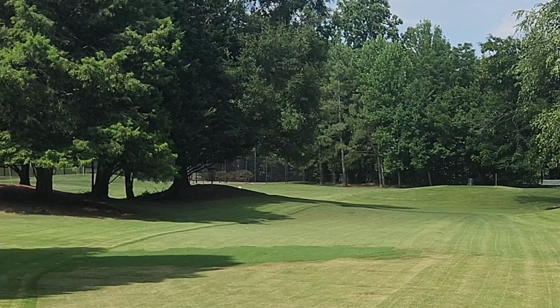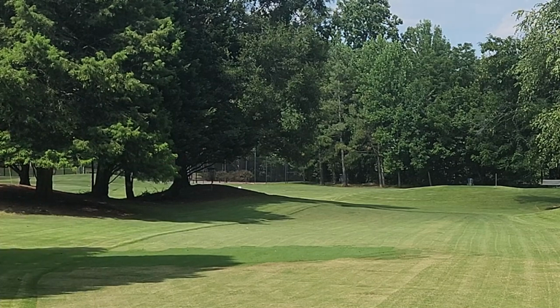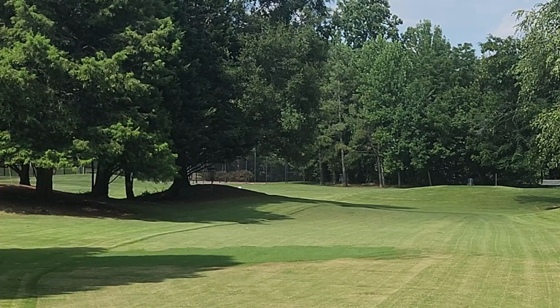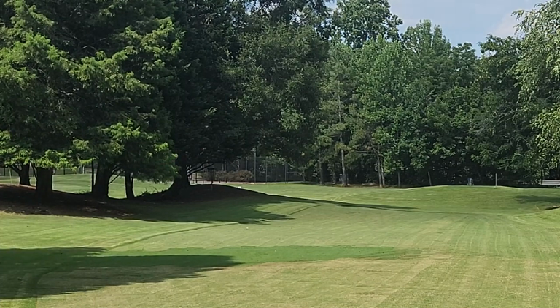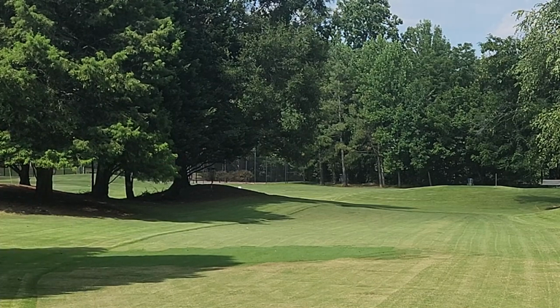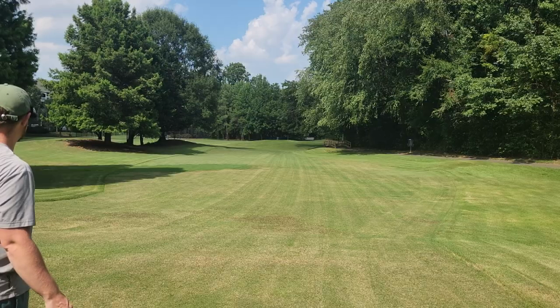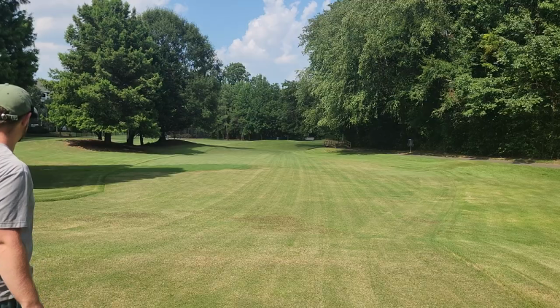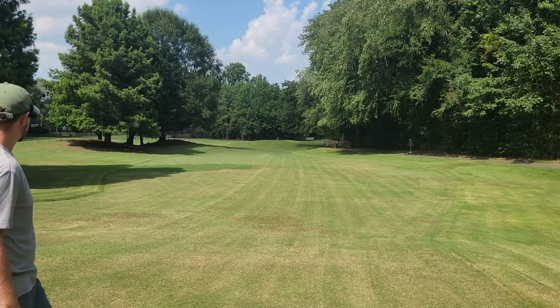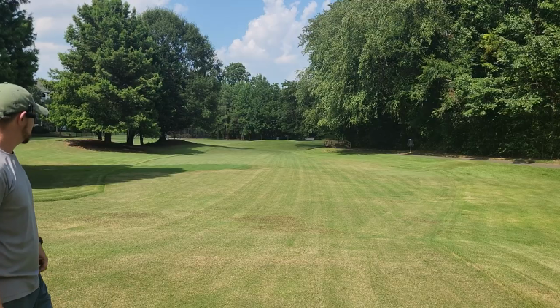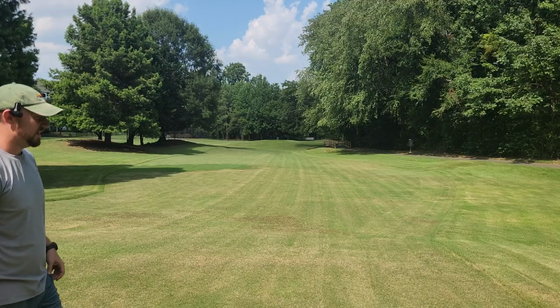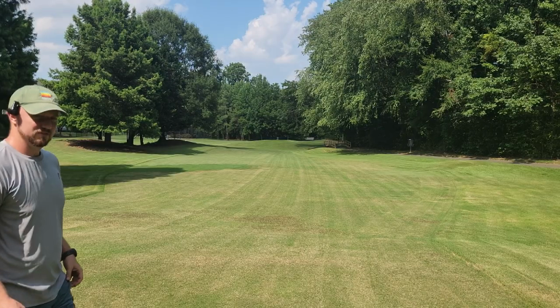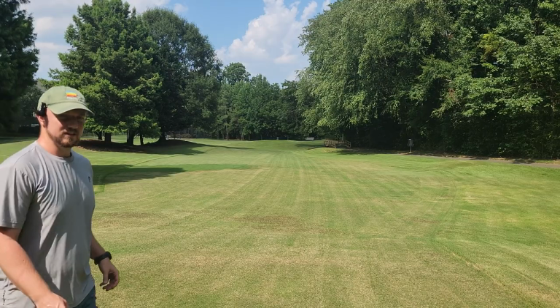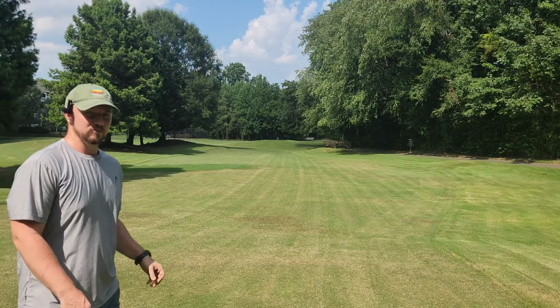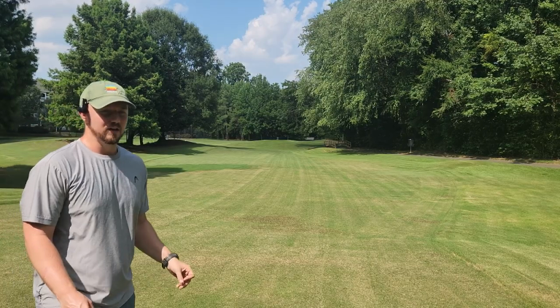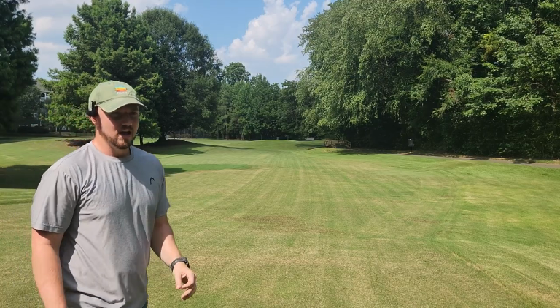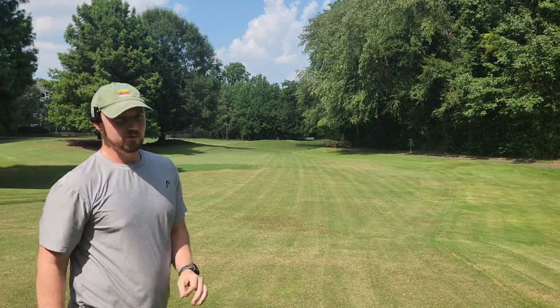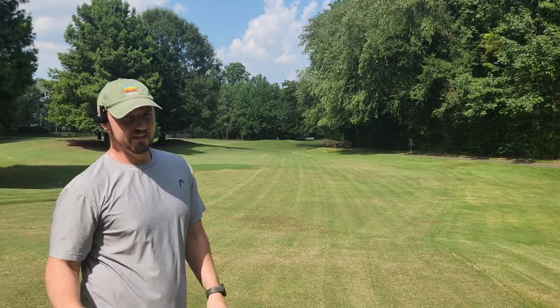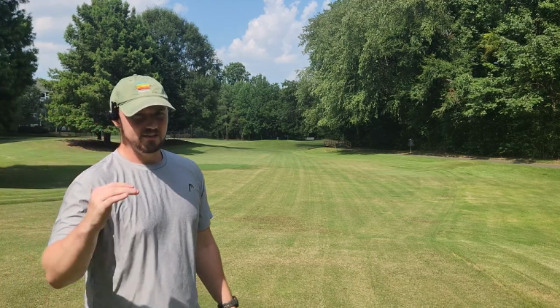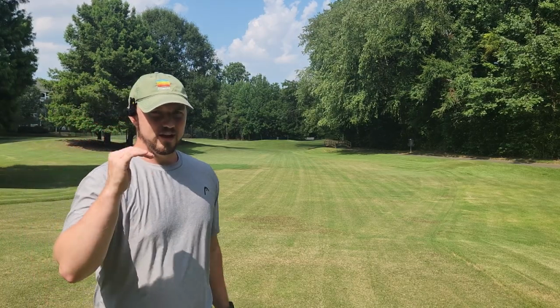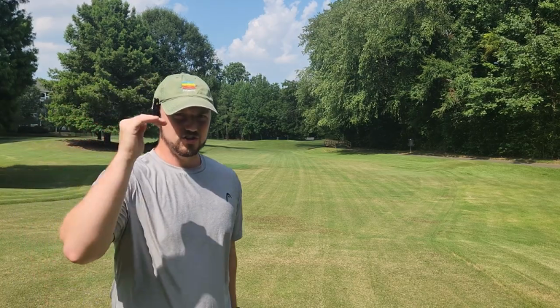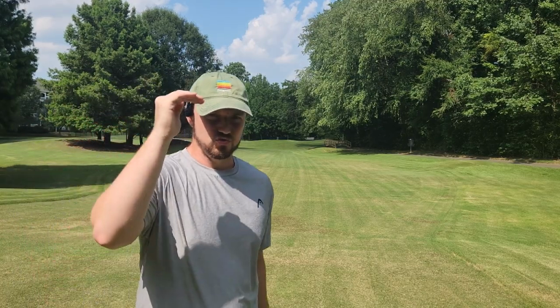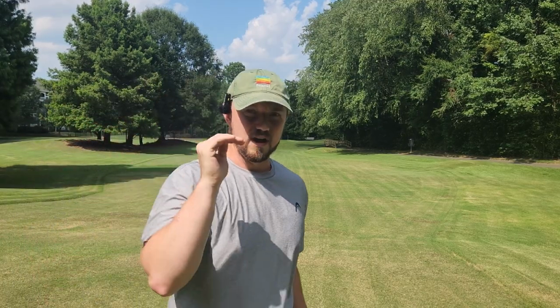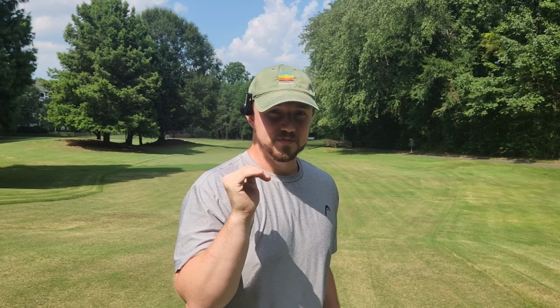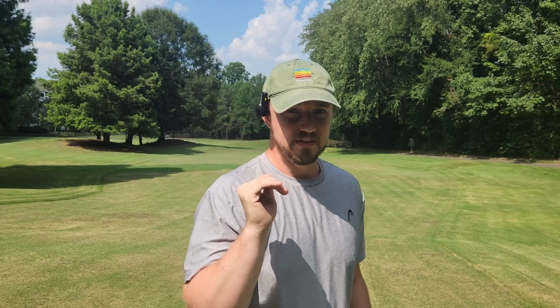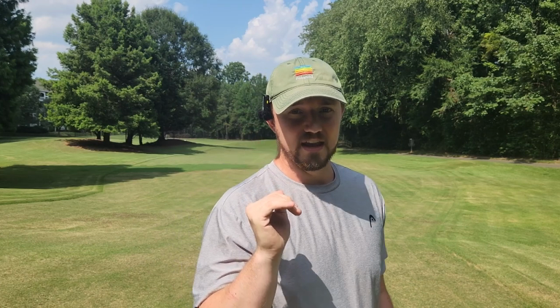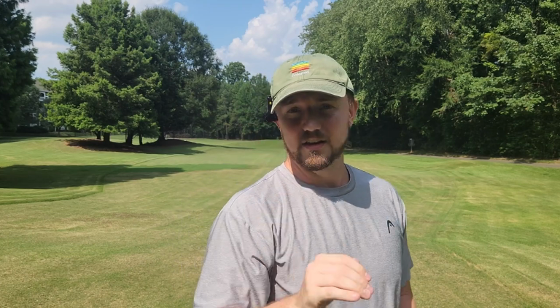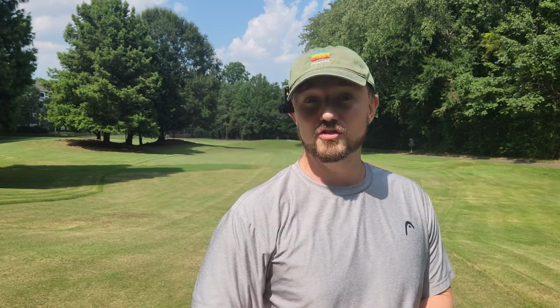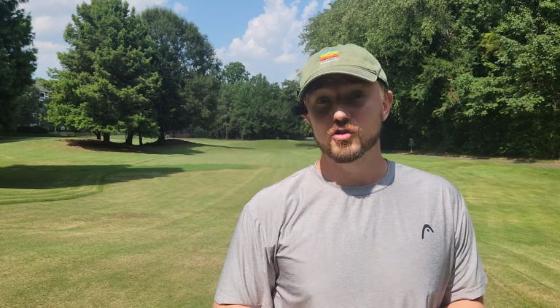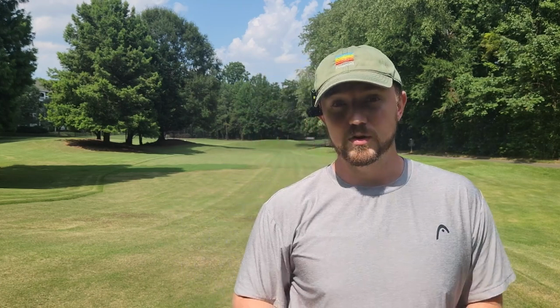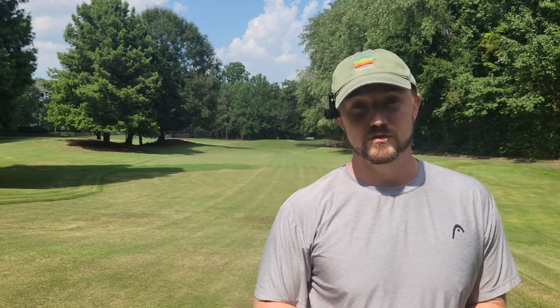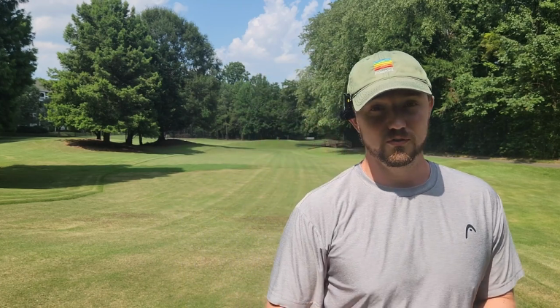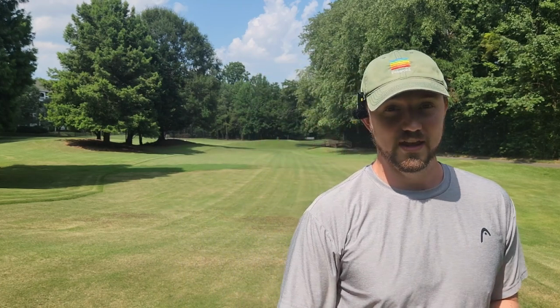So it definitely held the turn on that flick as well. I really like the way it just drops at the end — super useful flight.